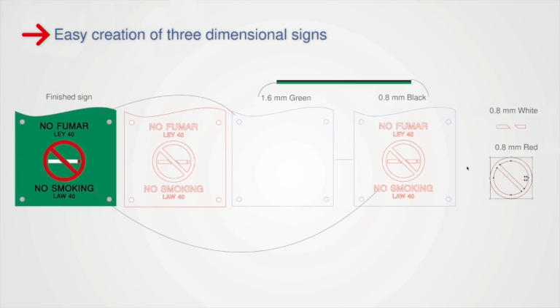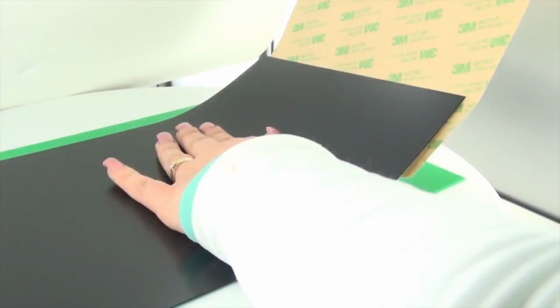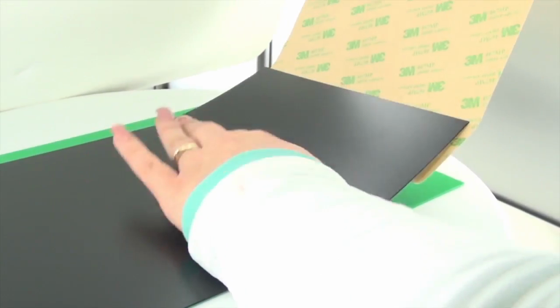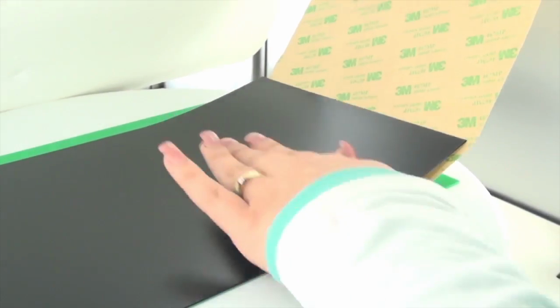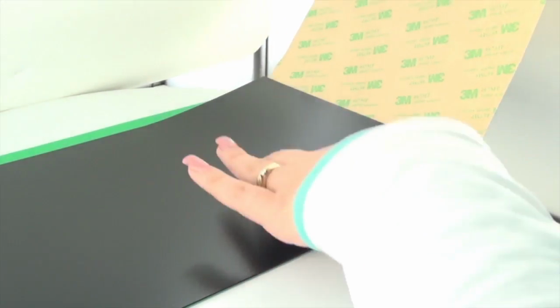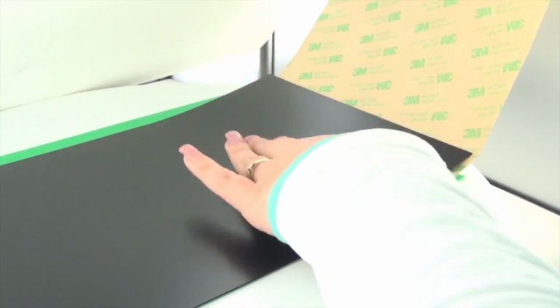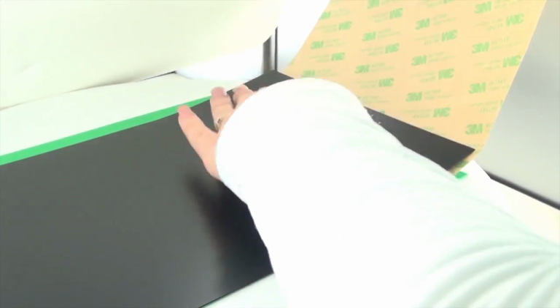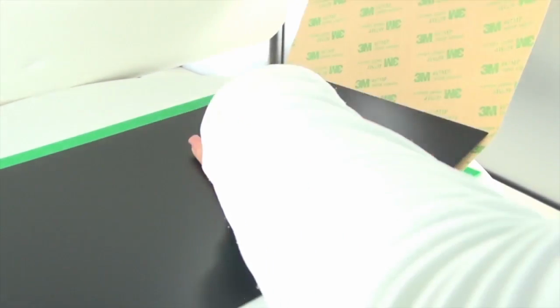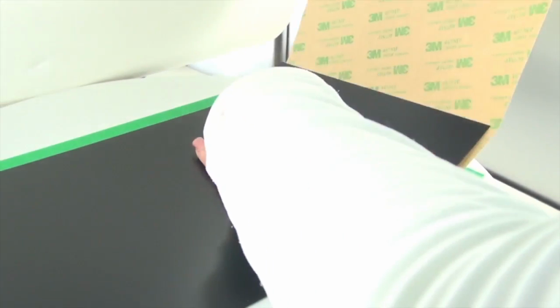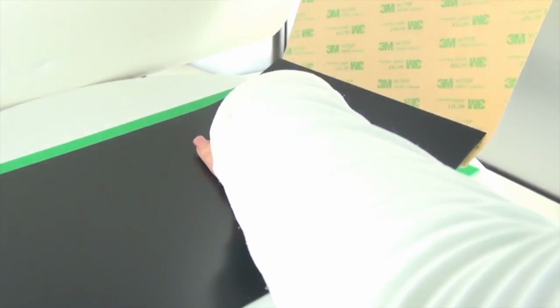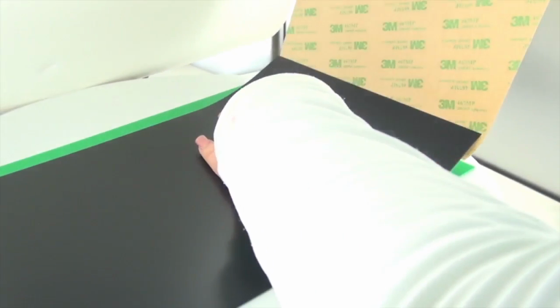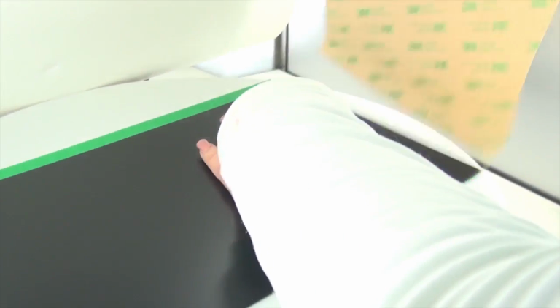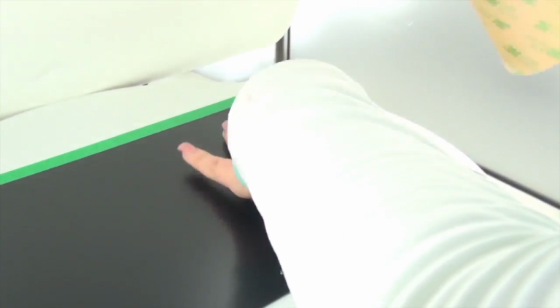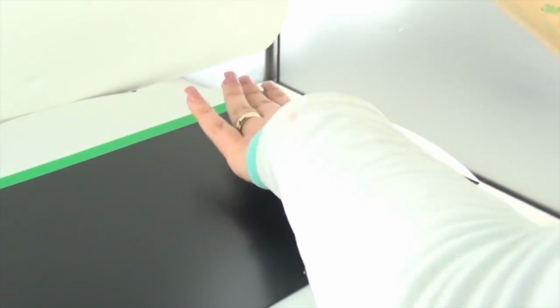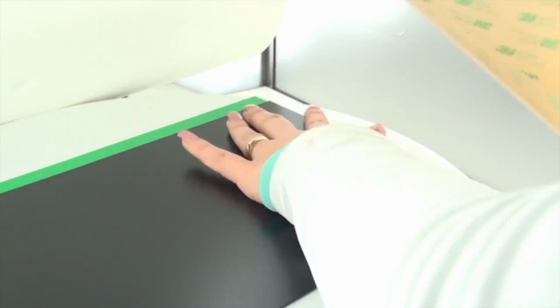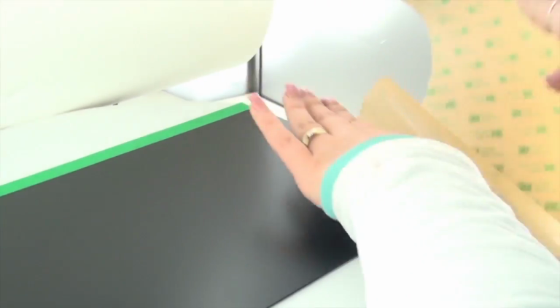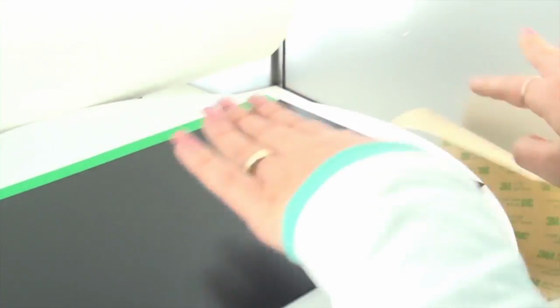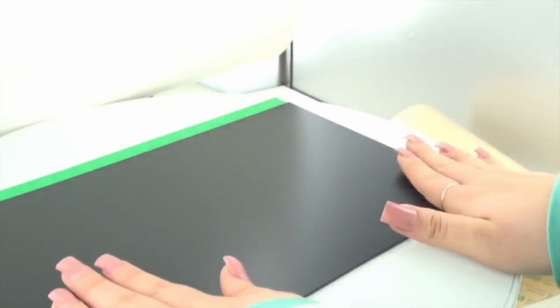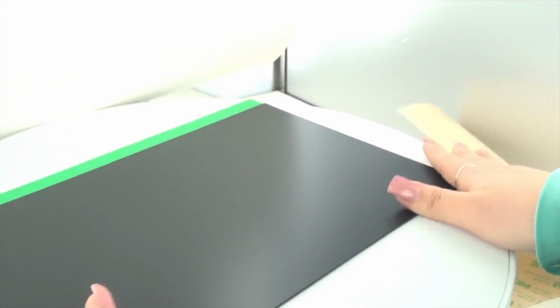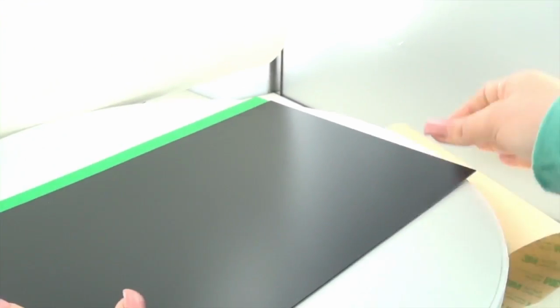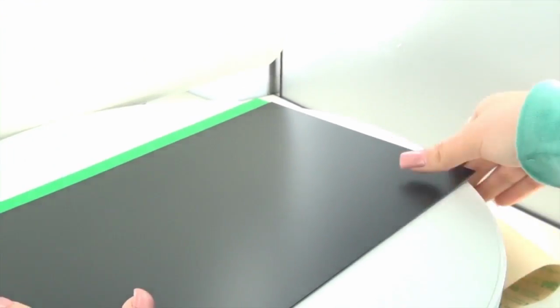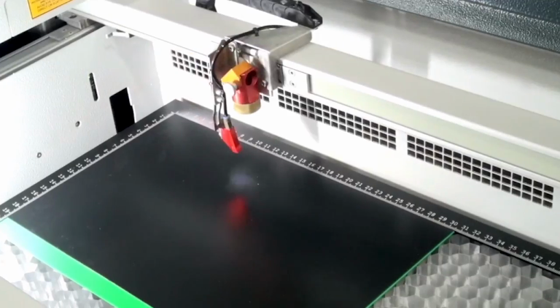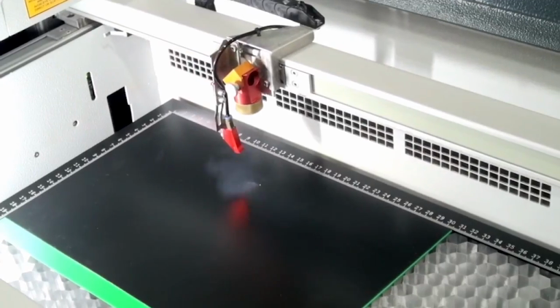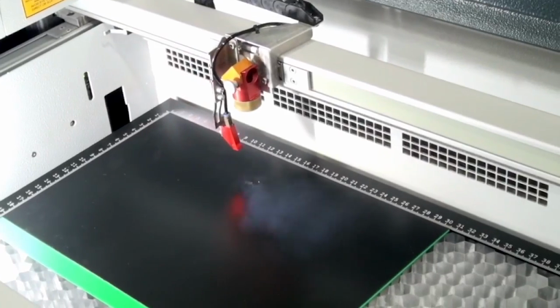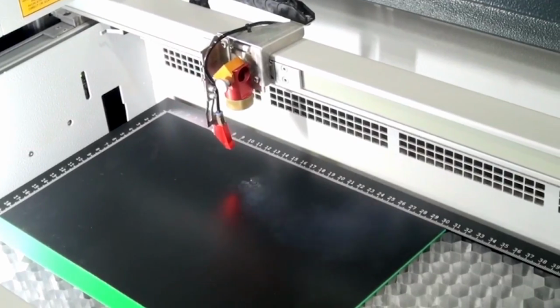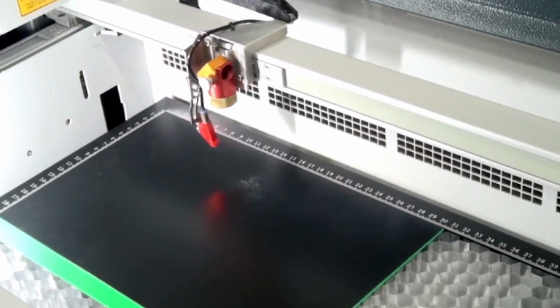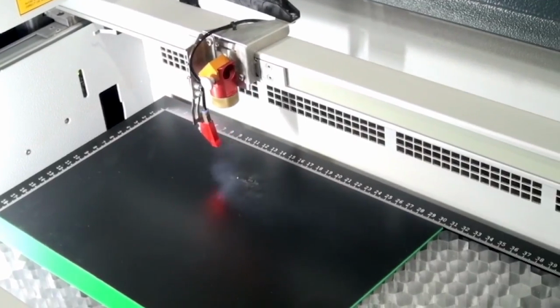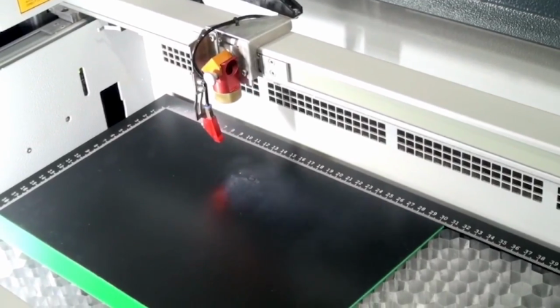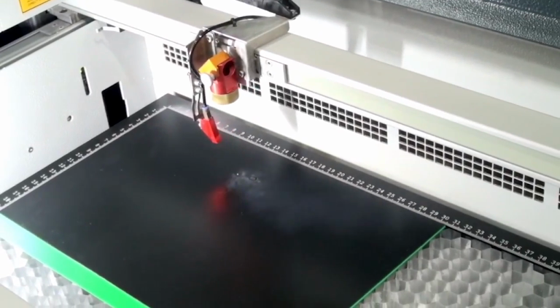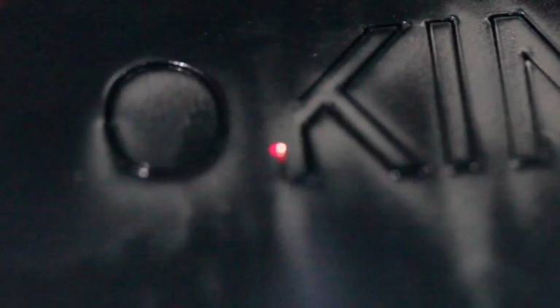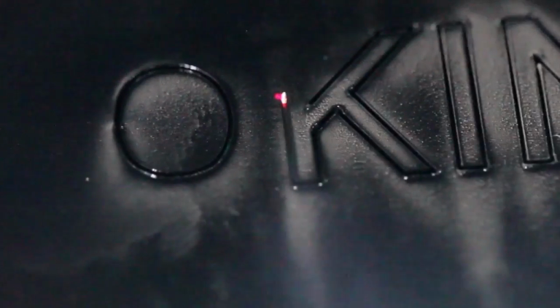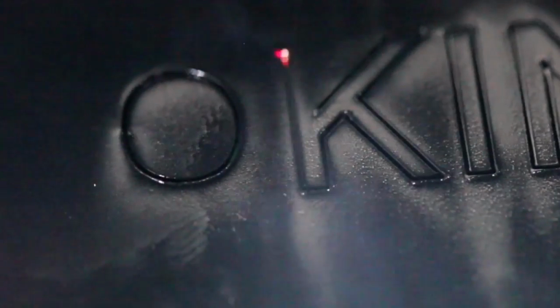Now we glue the basic plate and the black plate together and let the laser cut all of the parts in the correct order.